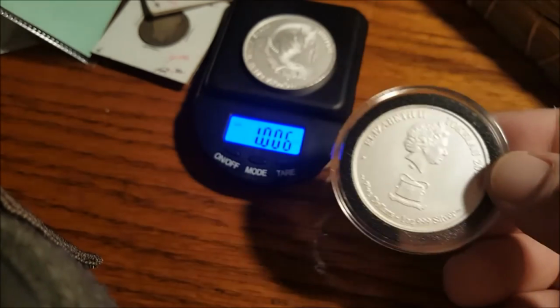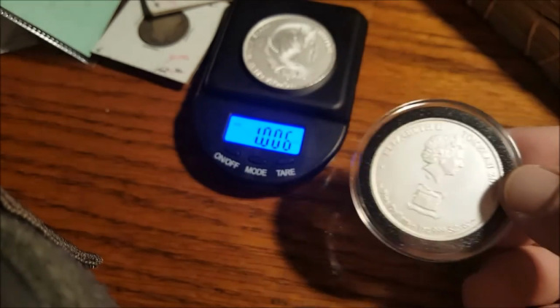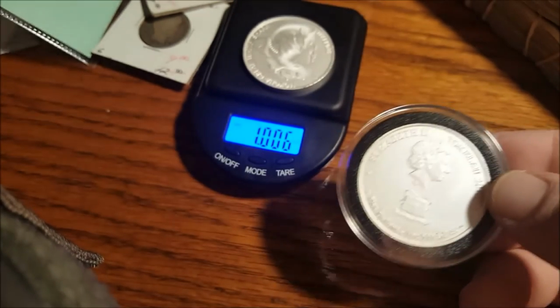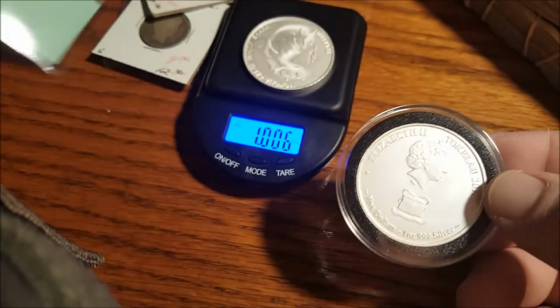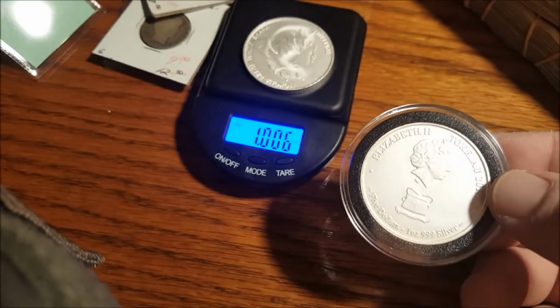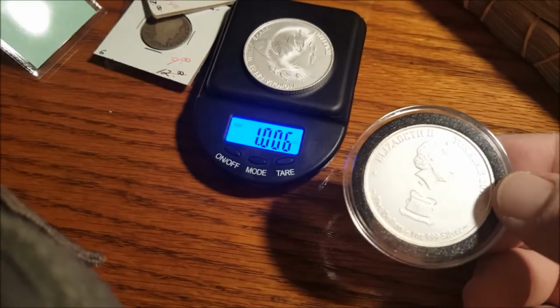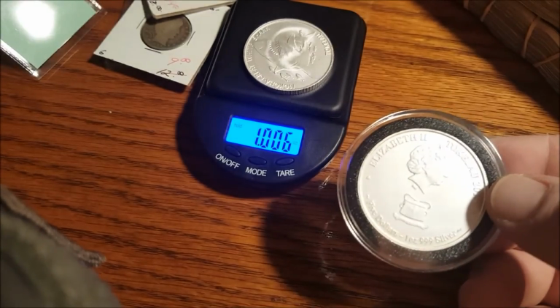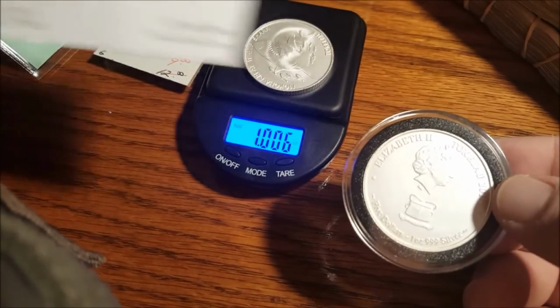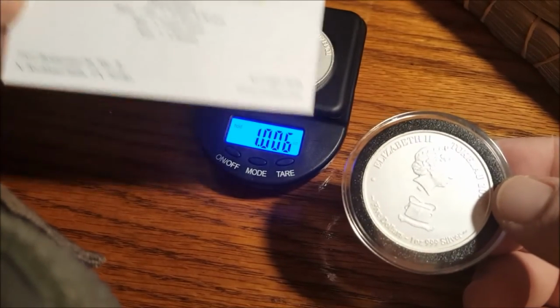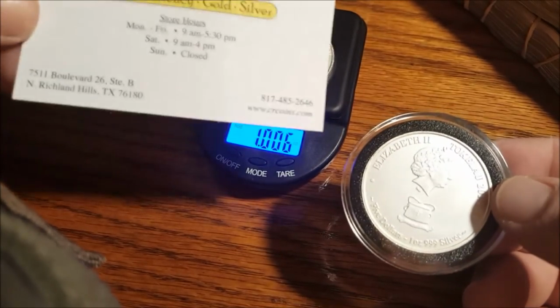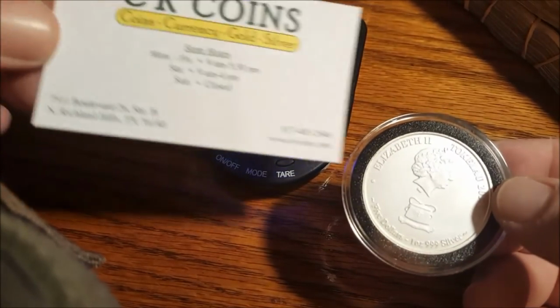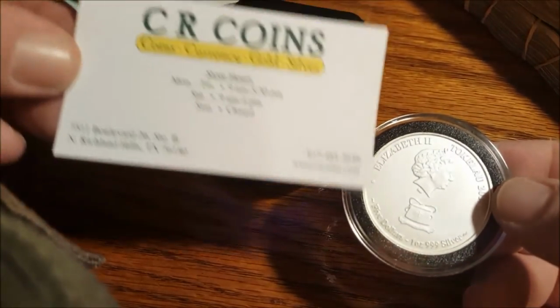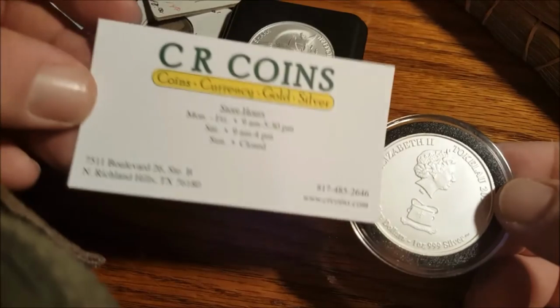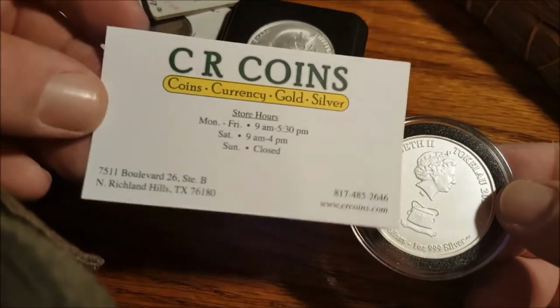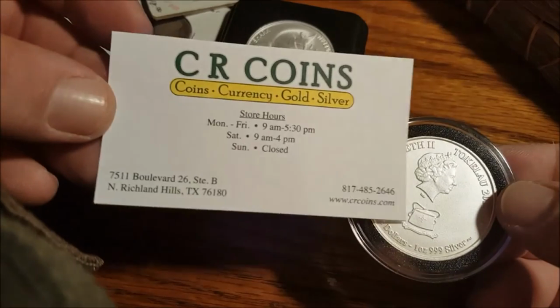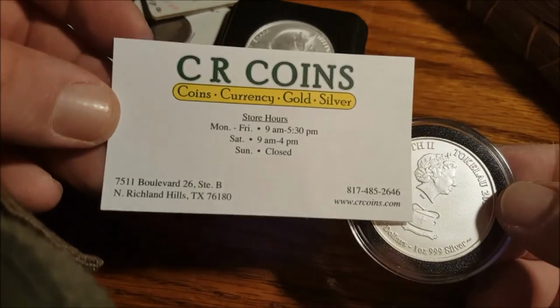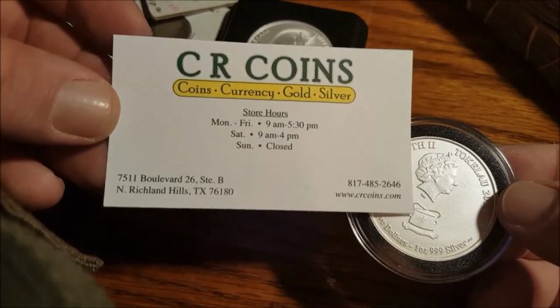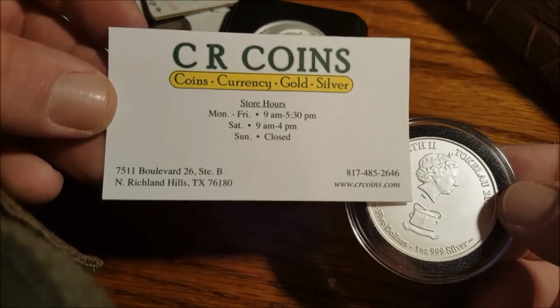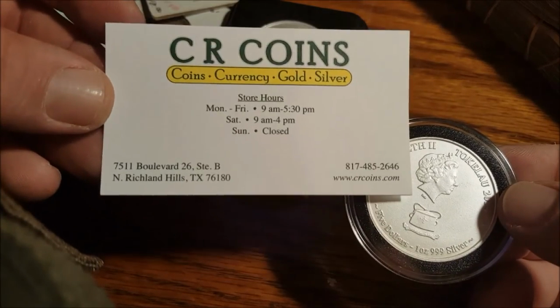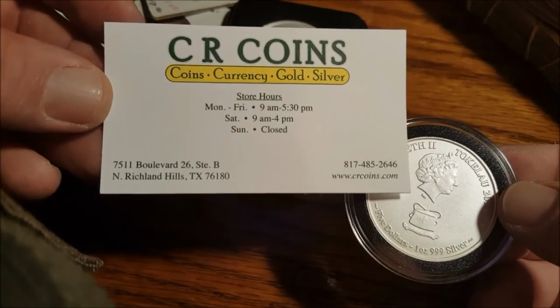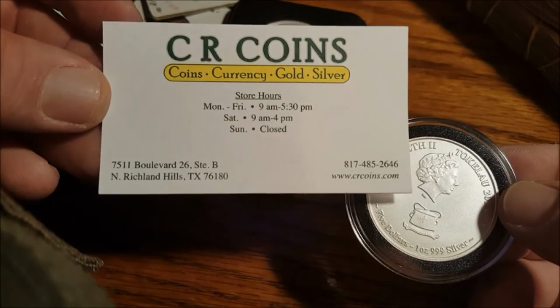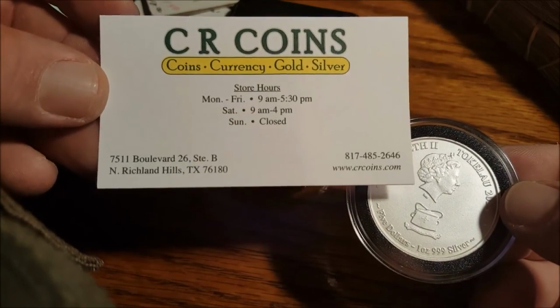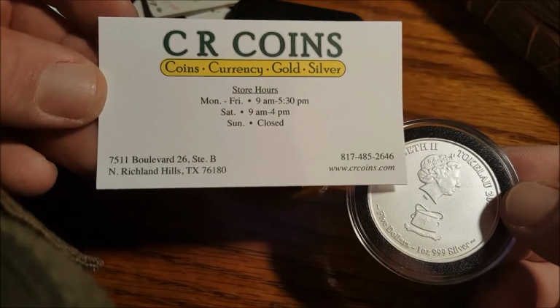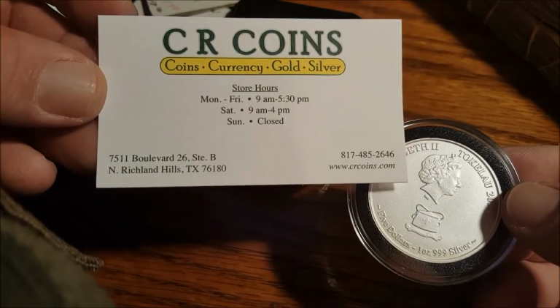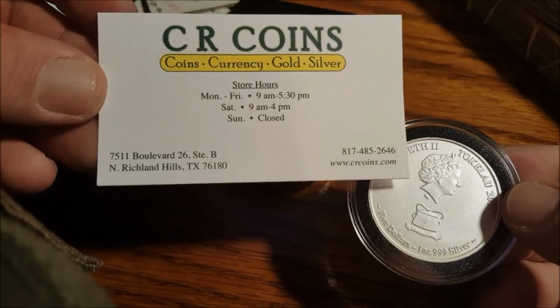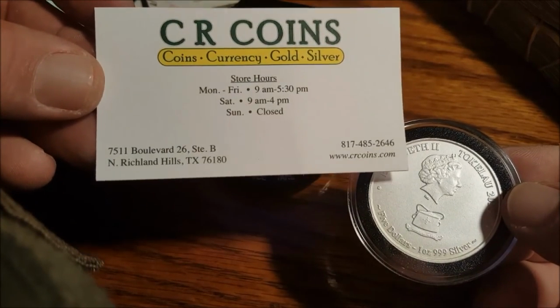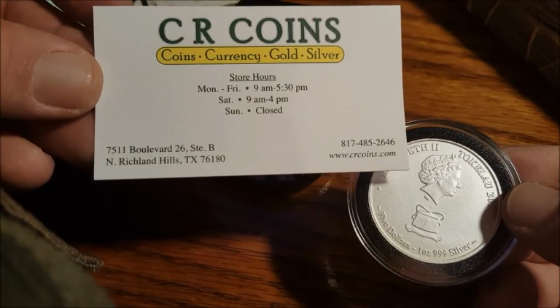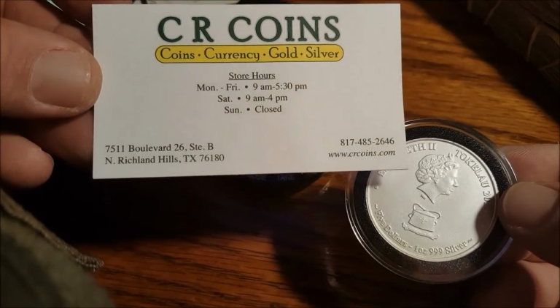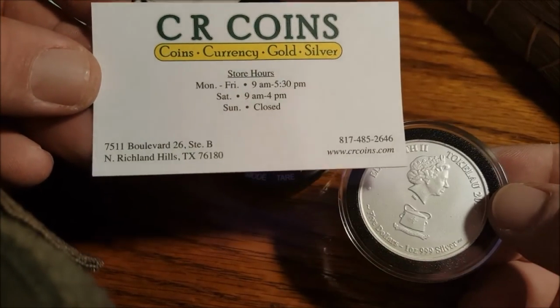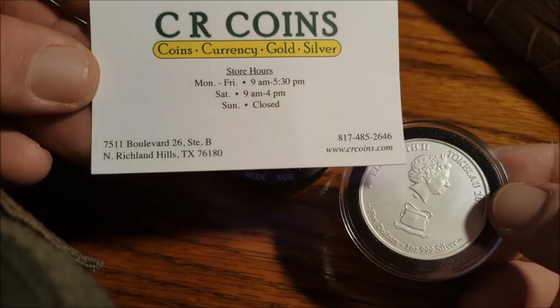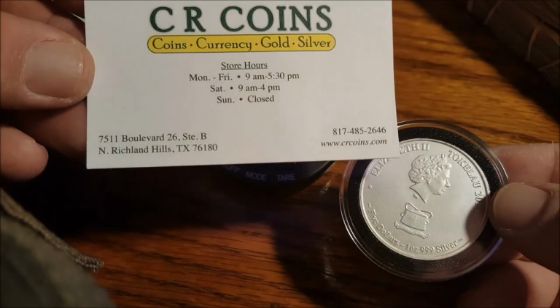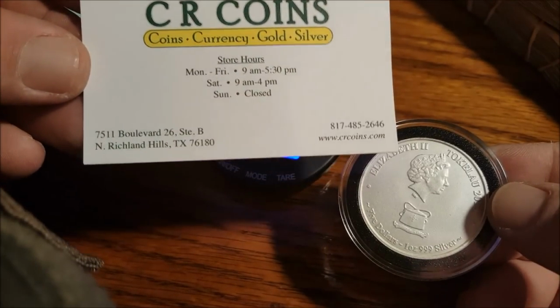Again, see our coins in Northwich Hills. Thanks for watching, guys.